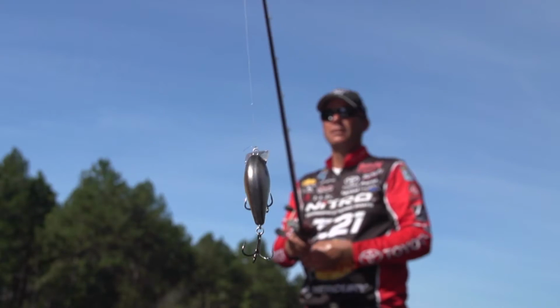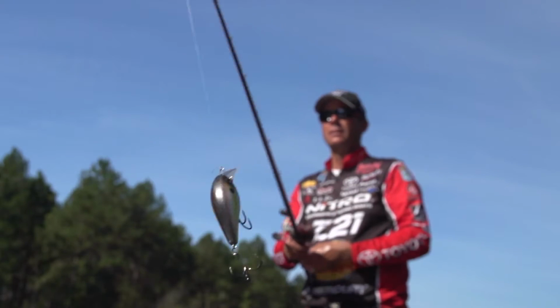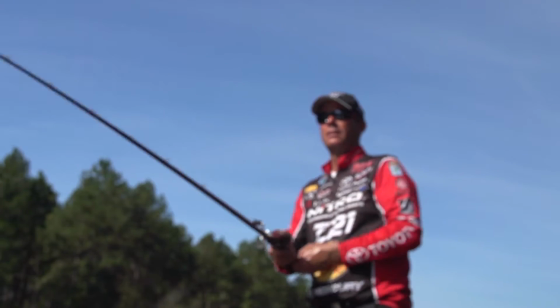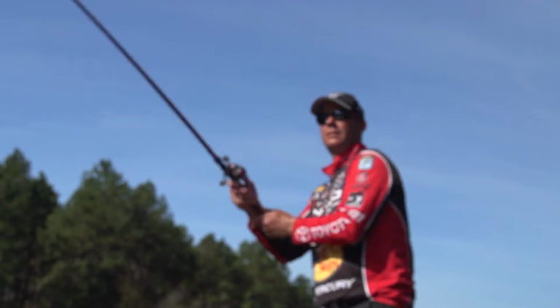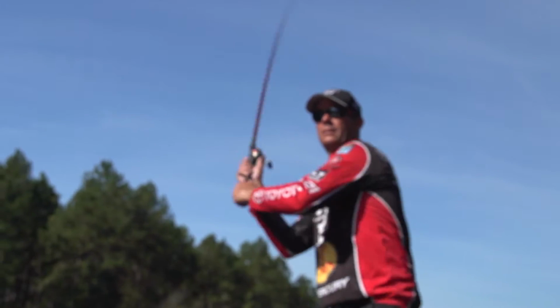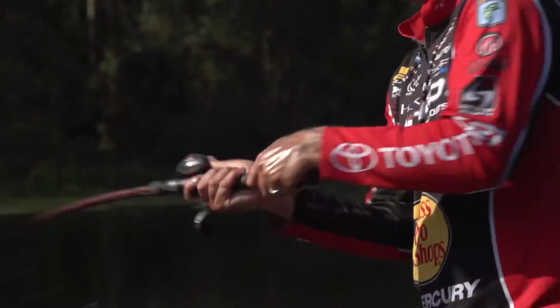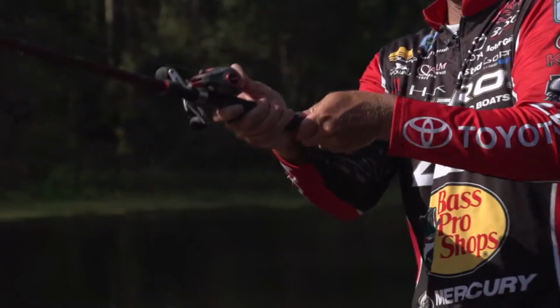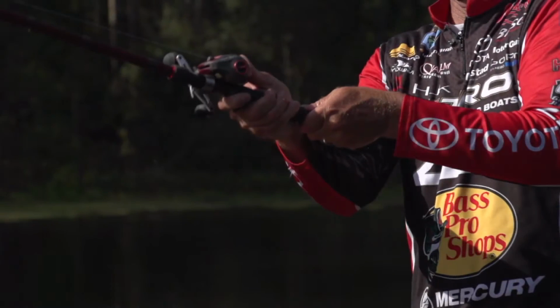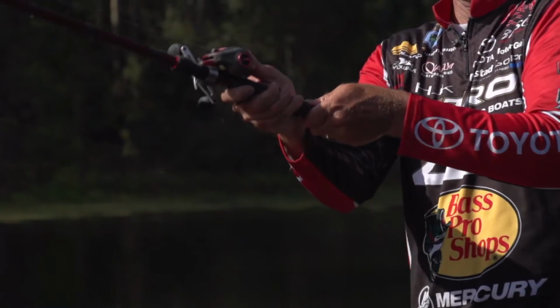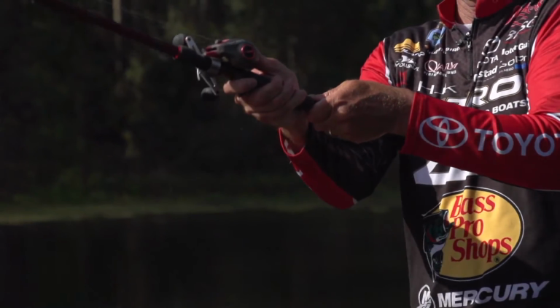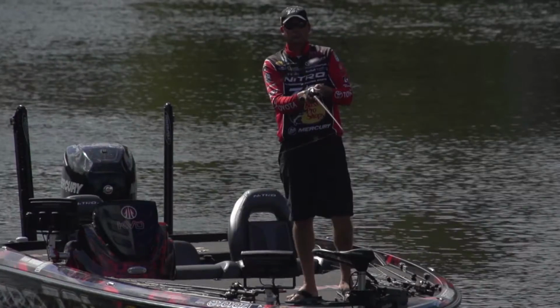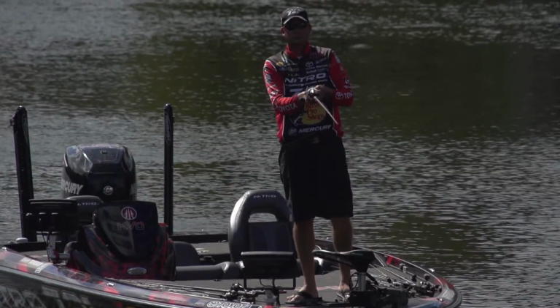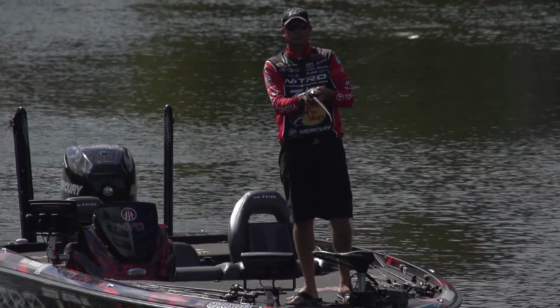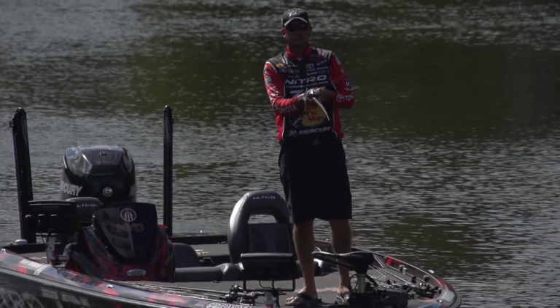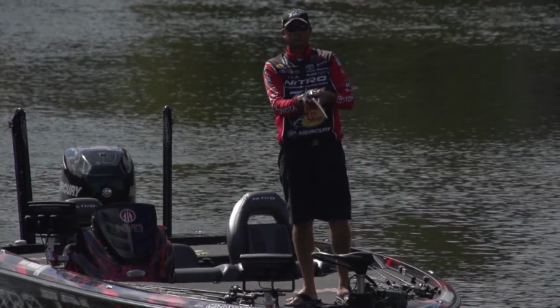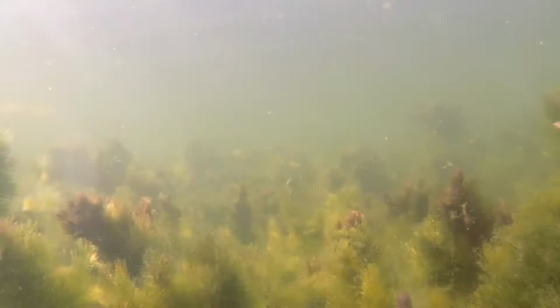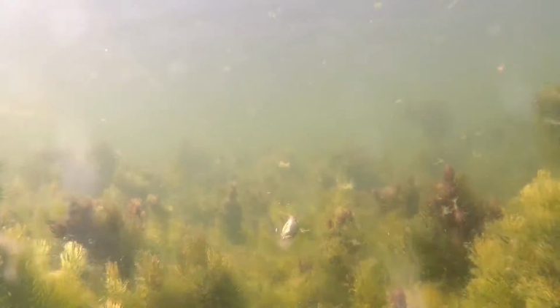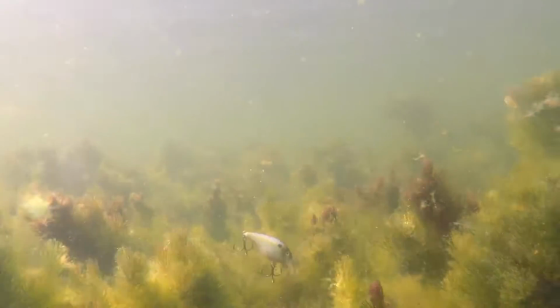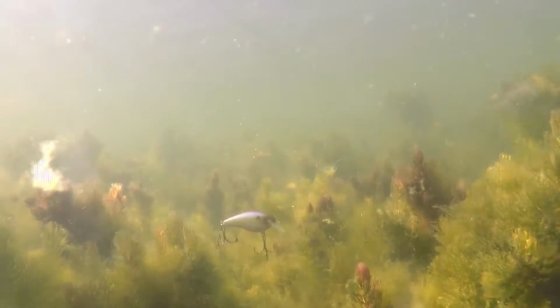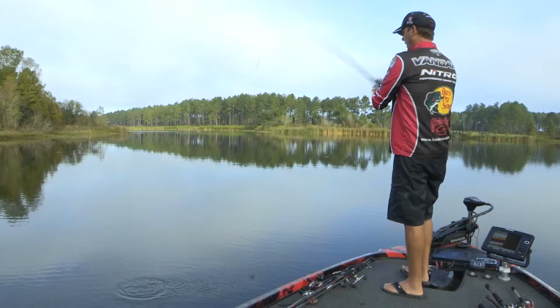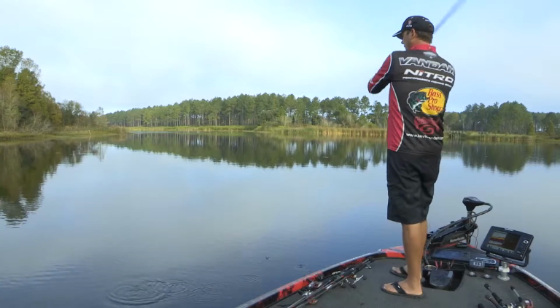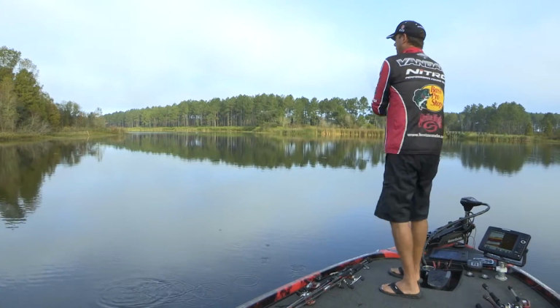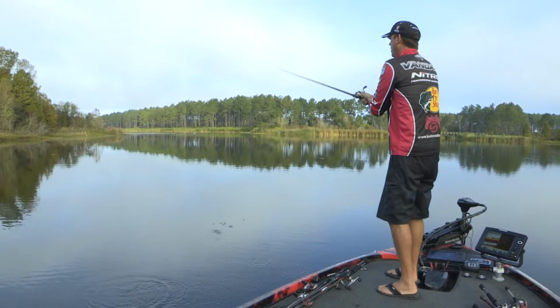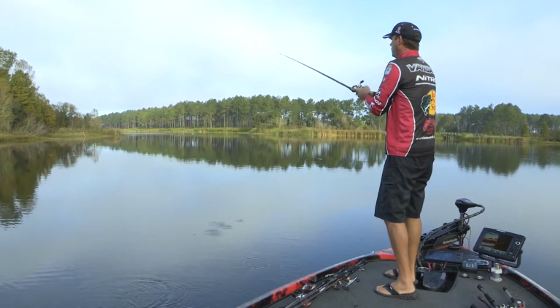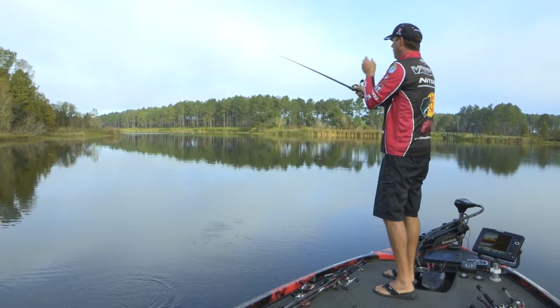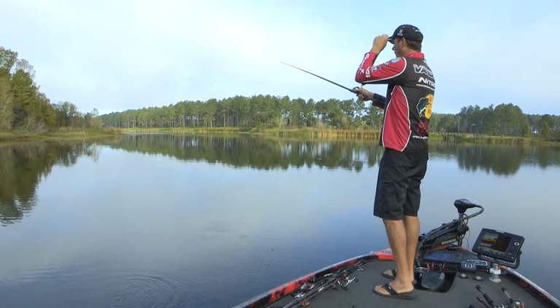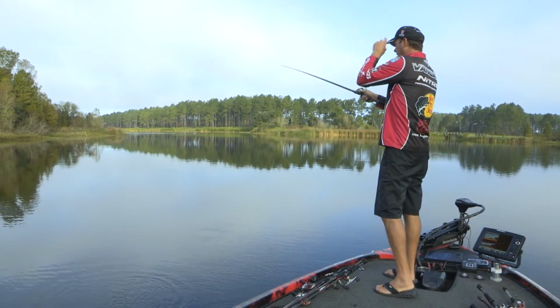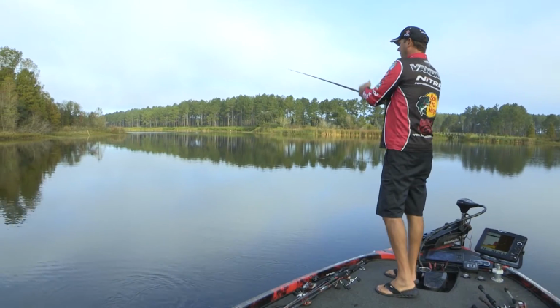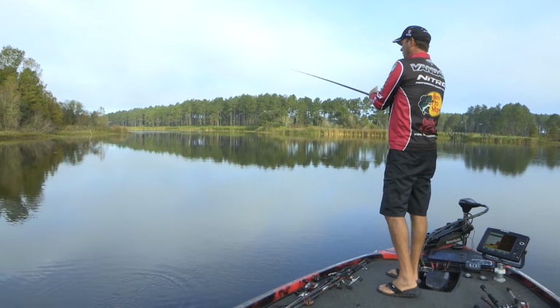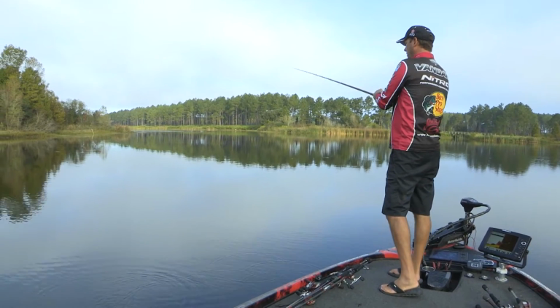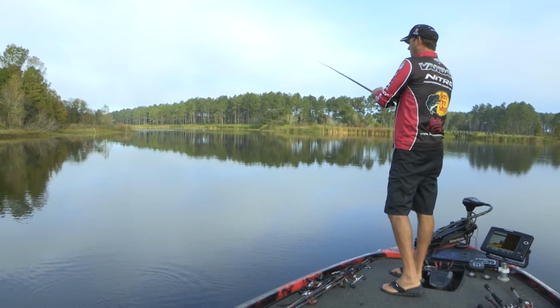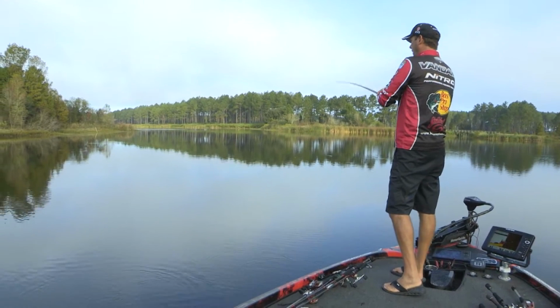Then, Kevin Van Dam takes us in-depth on how he uses crankbaits like a depth finder. I love to fish offshore — I want to find those hidden spots.